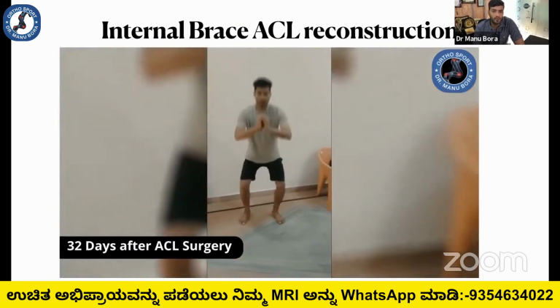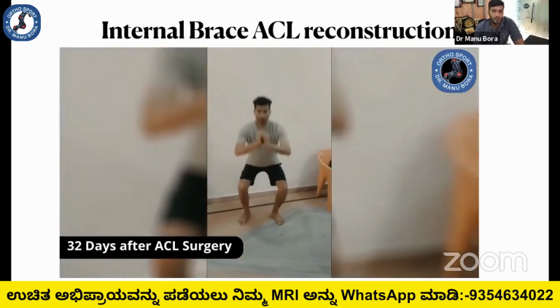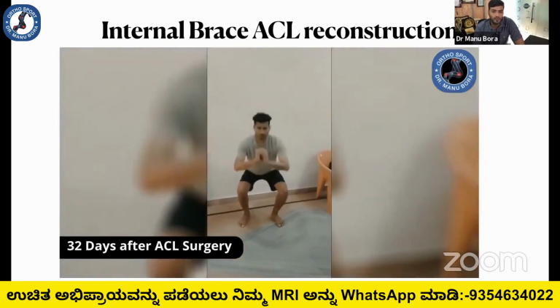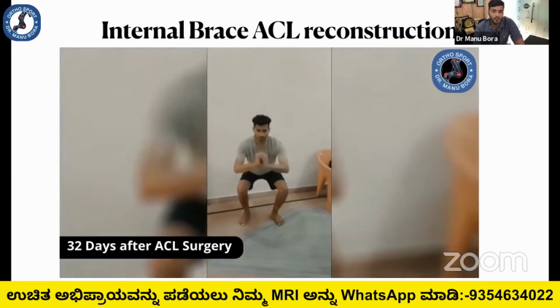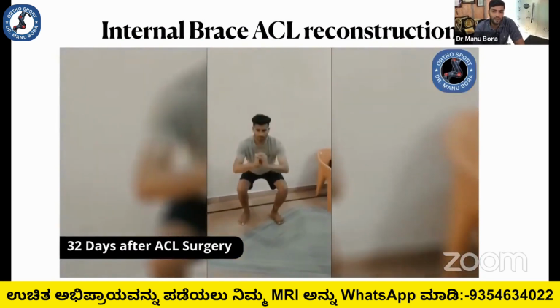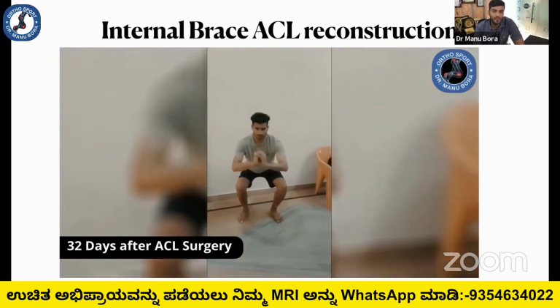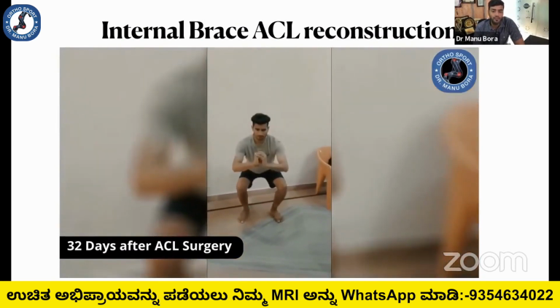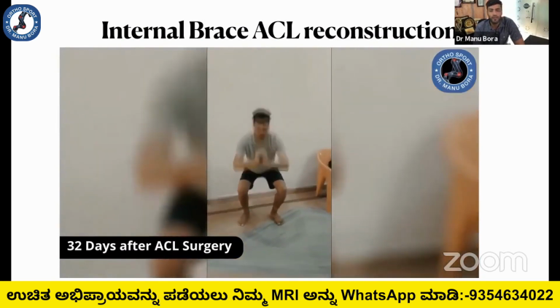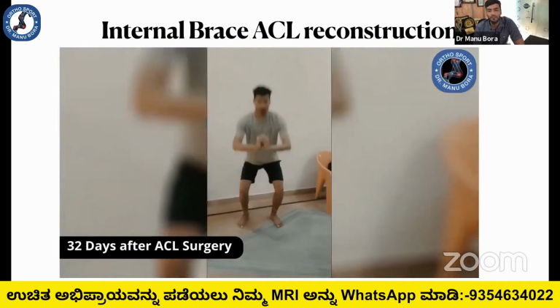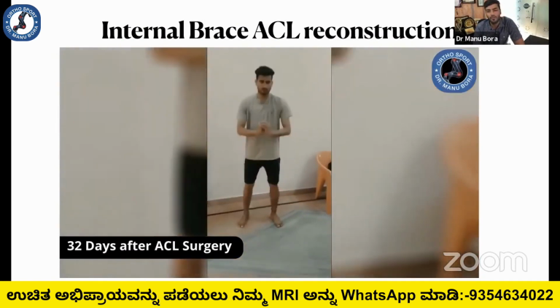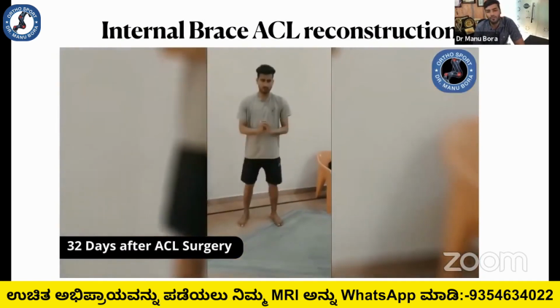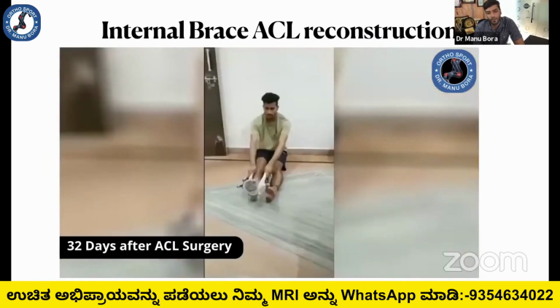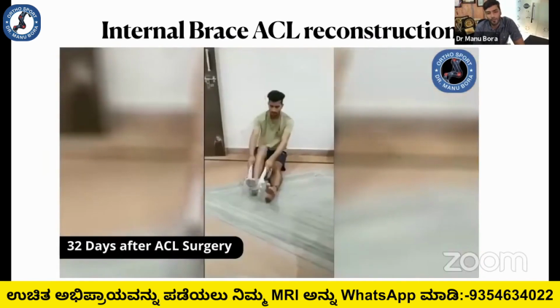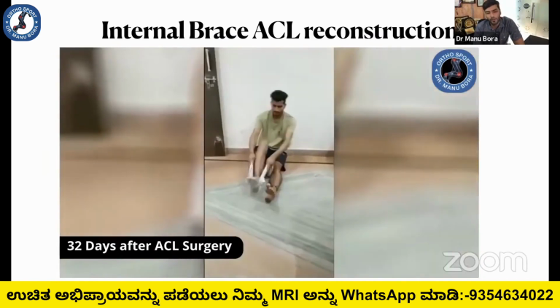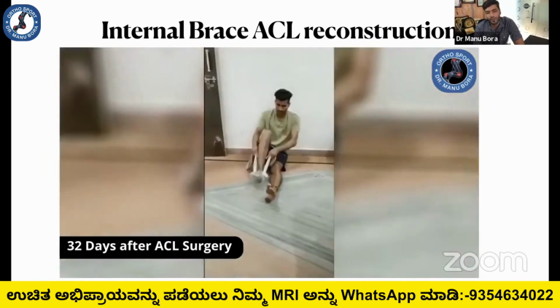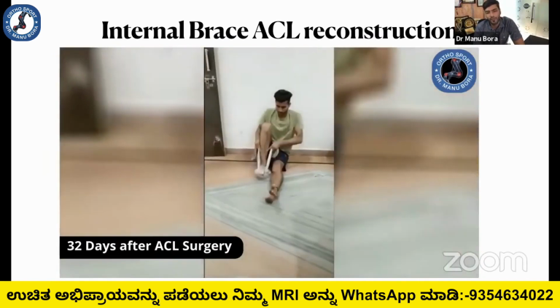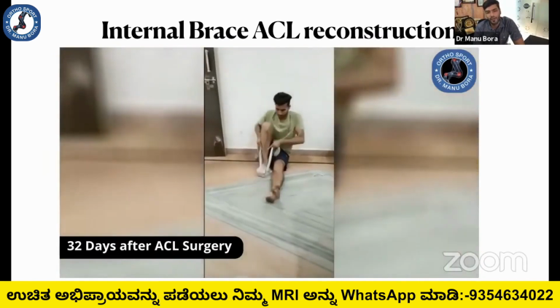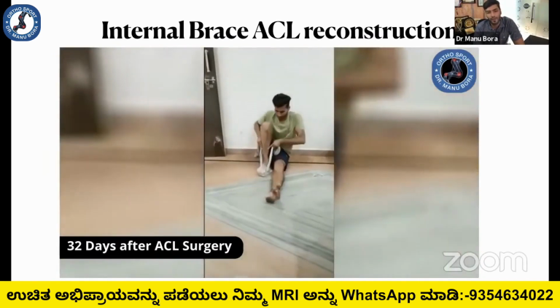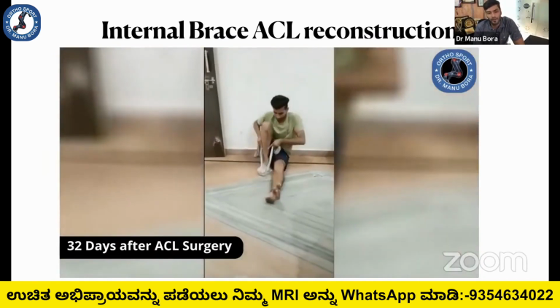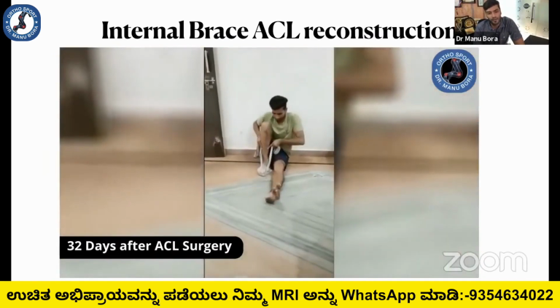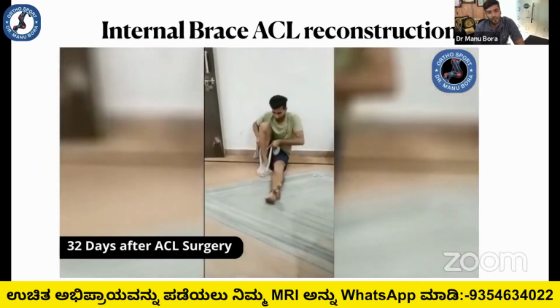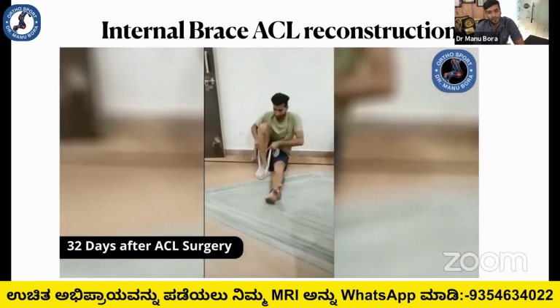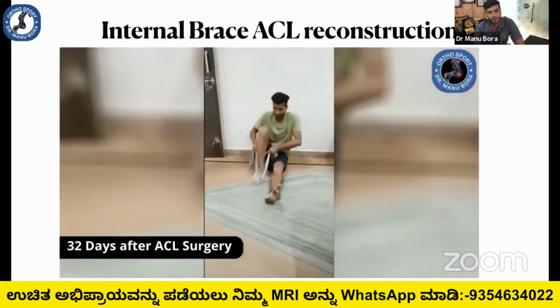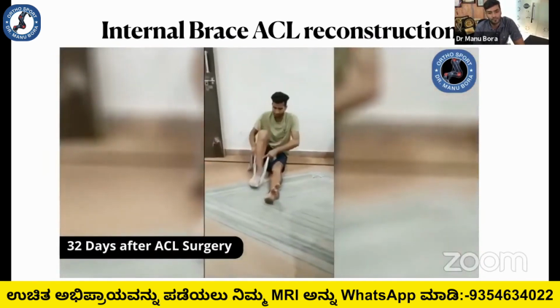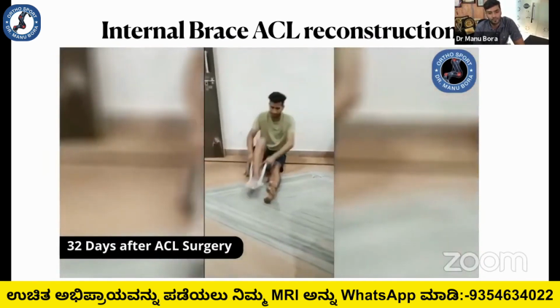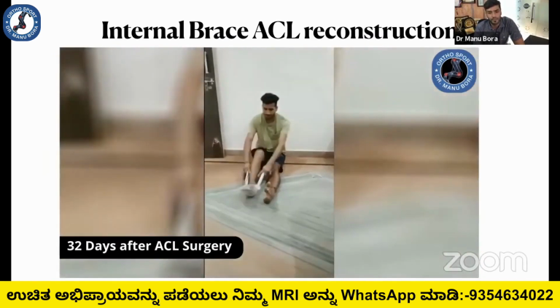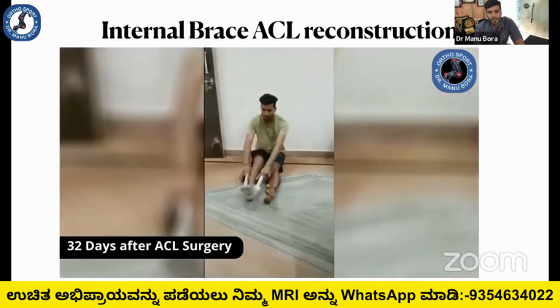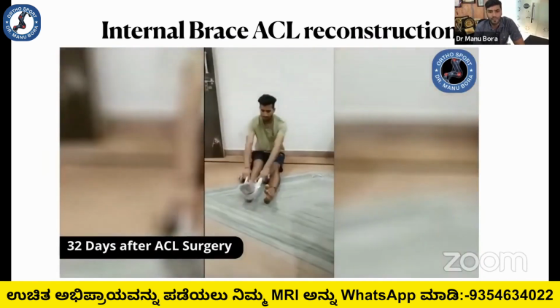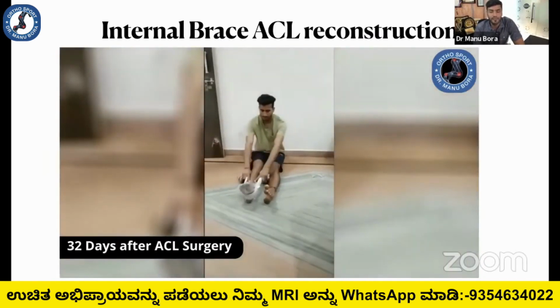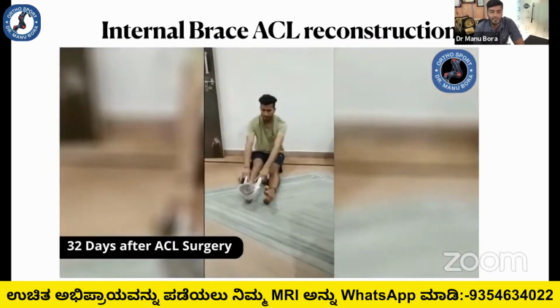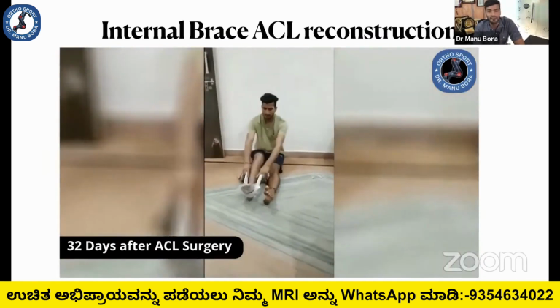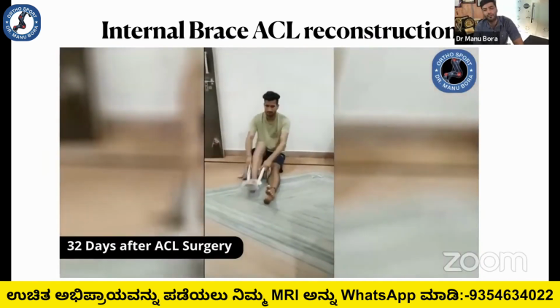This faster rehabilitation can be achieved because you are protecting the ligament with the internal brace, and there is less chance that the graft will stretch or become lax.